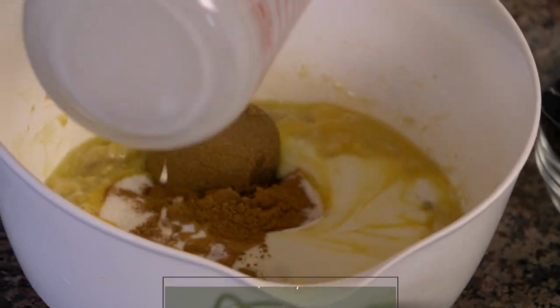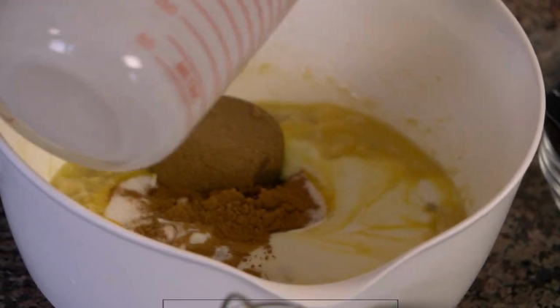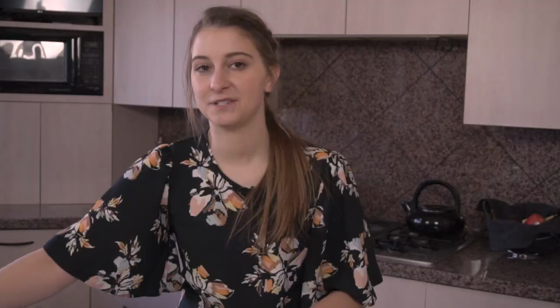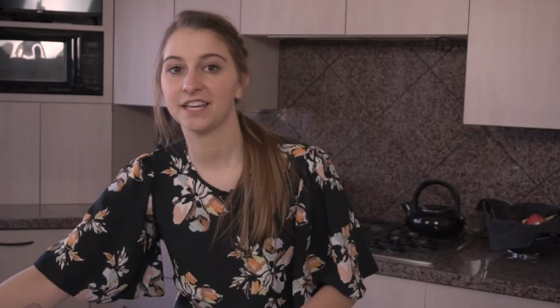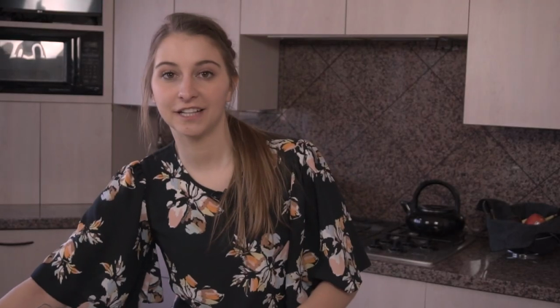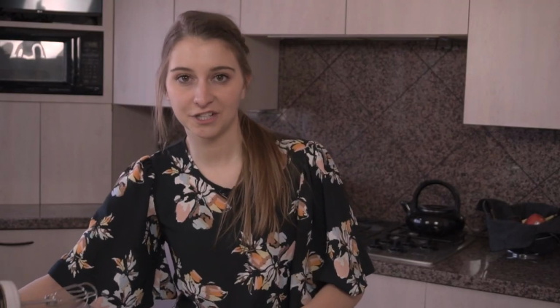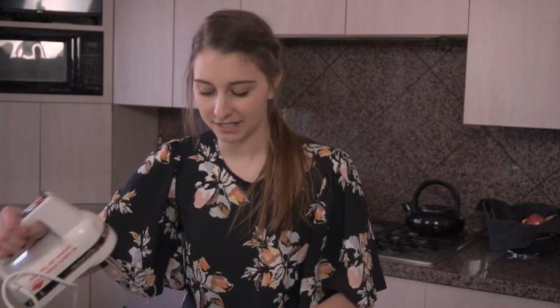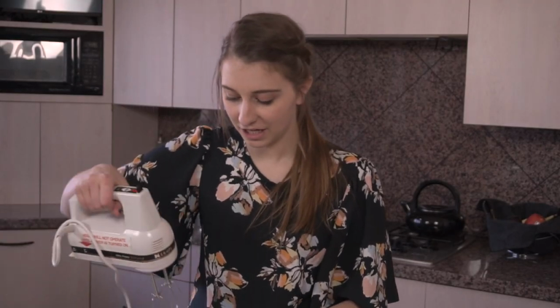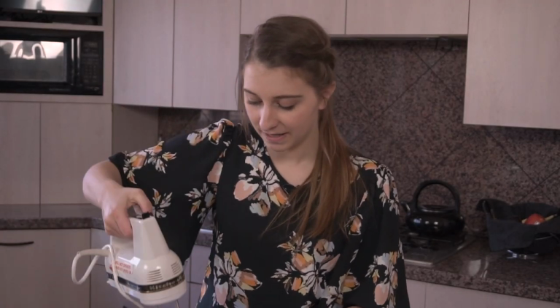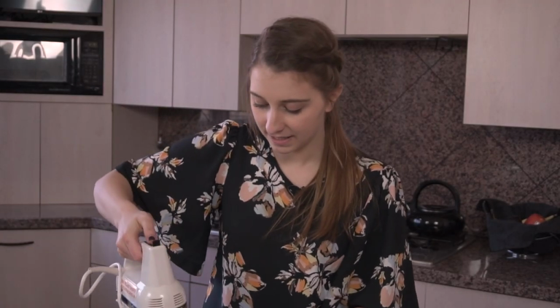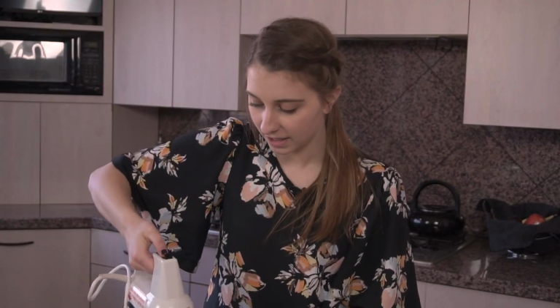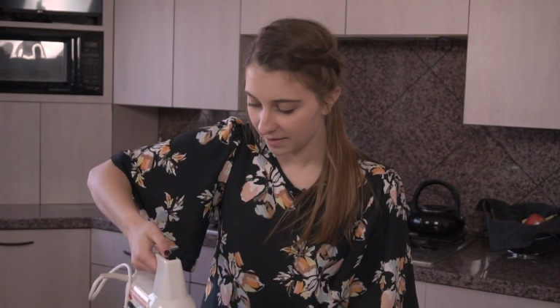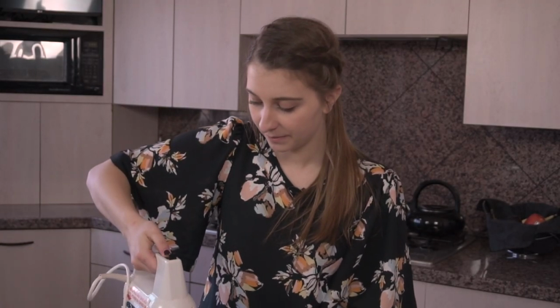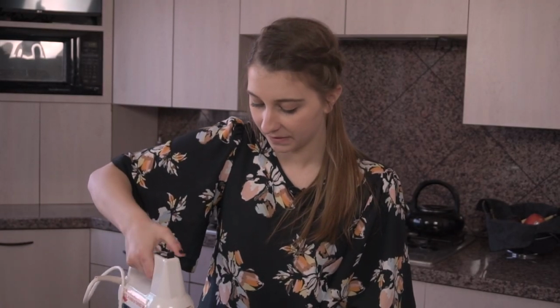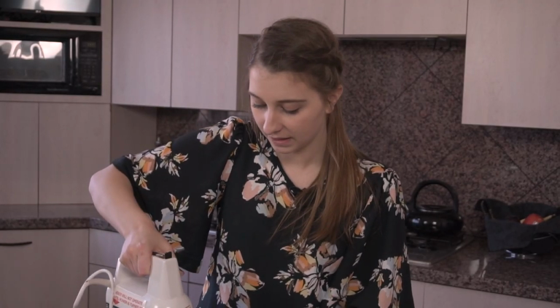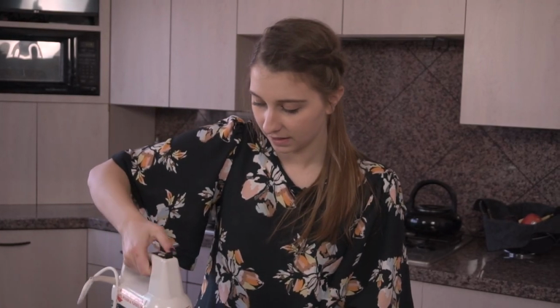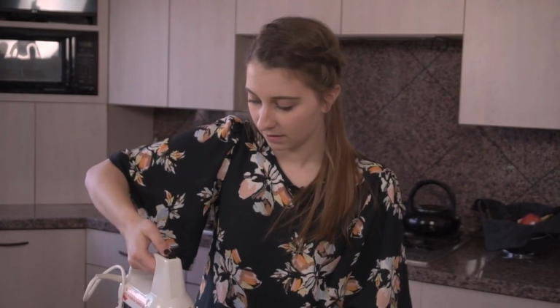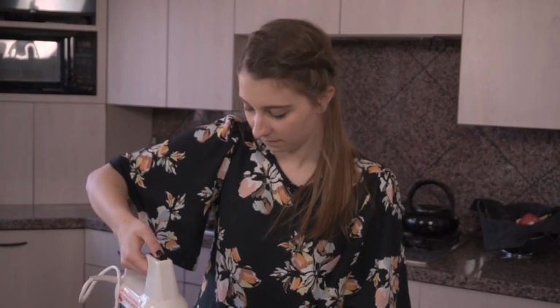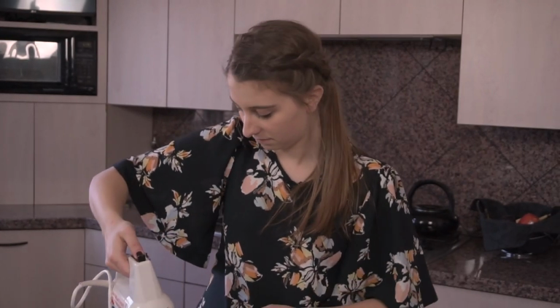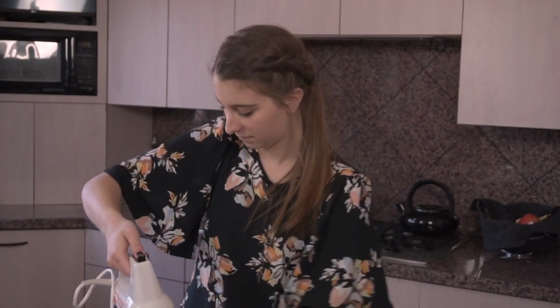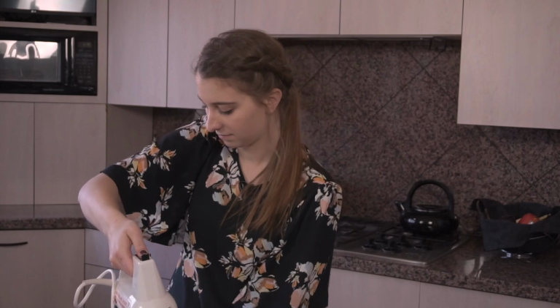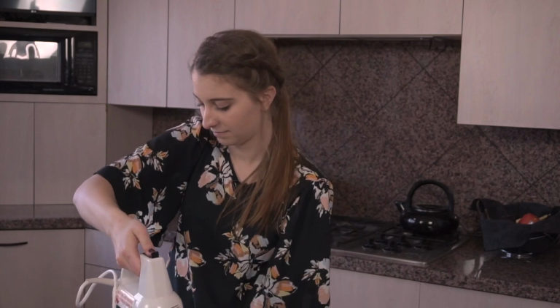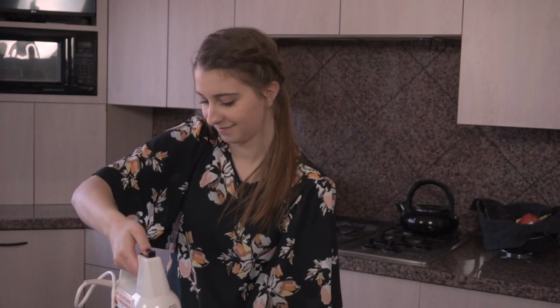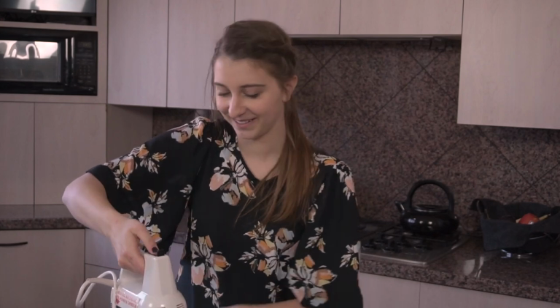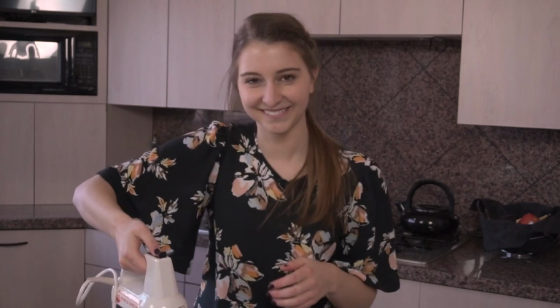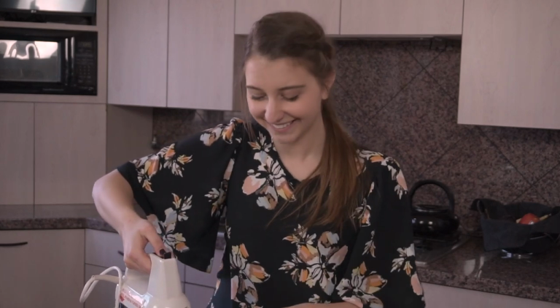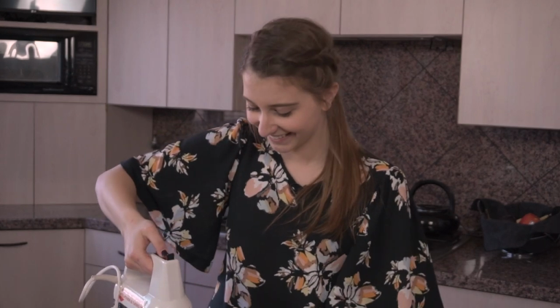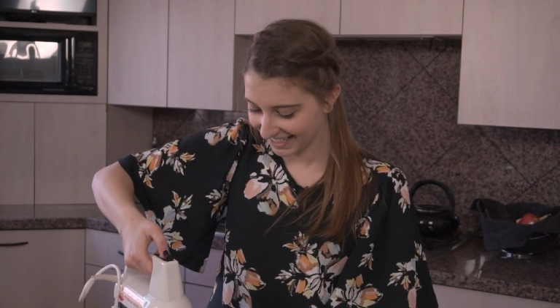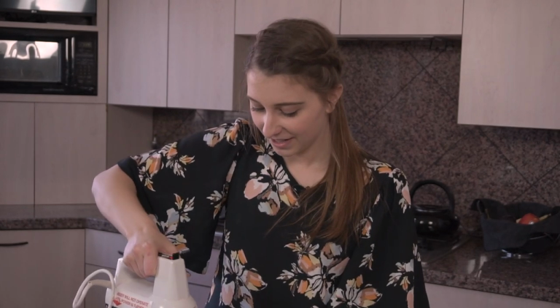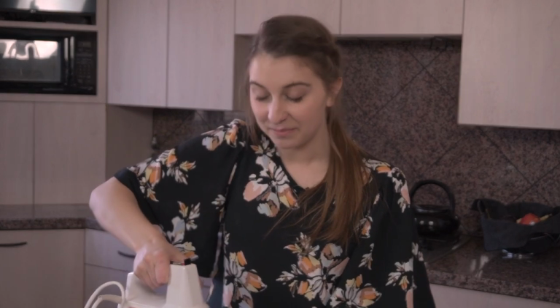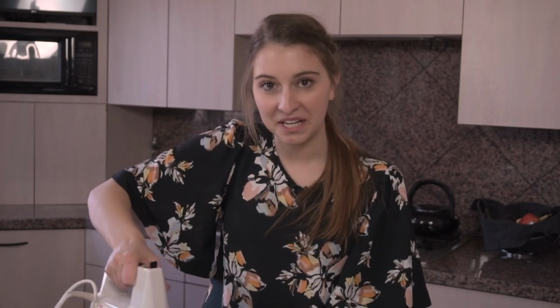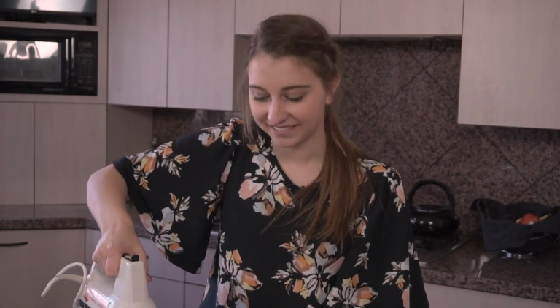So take your electric mixer and mix this all up. Here we go — got to plug it in.